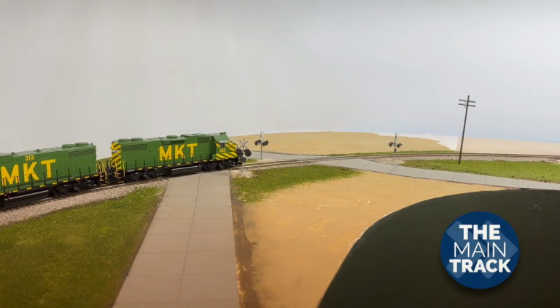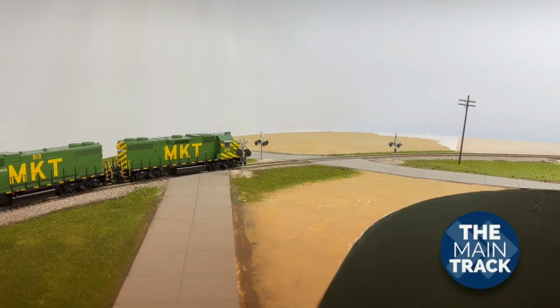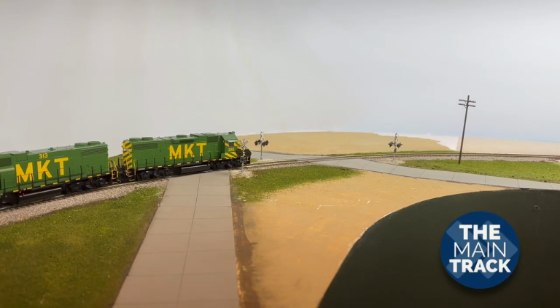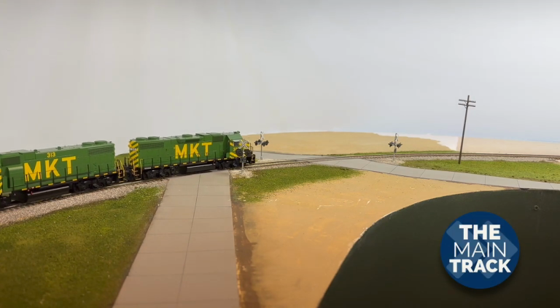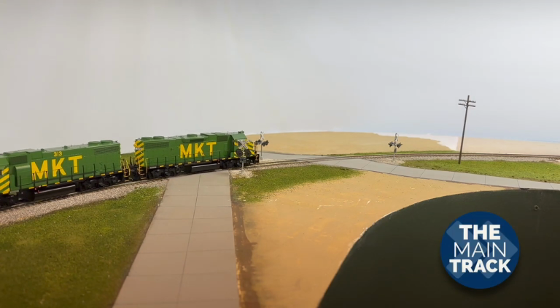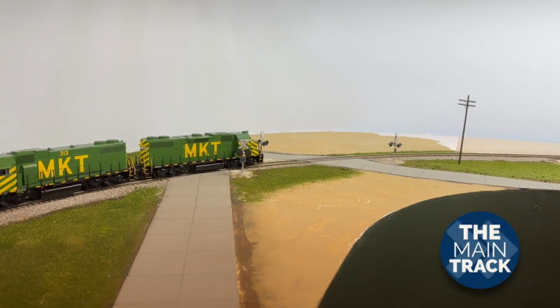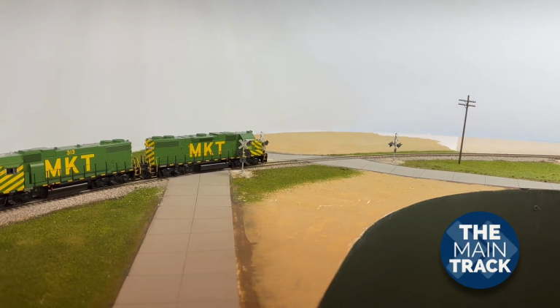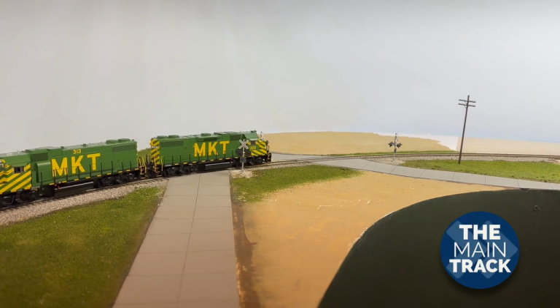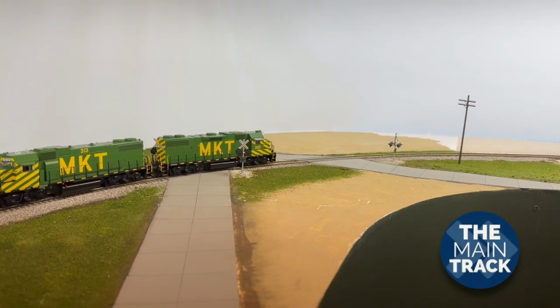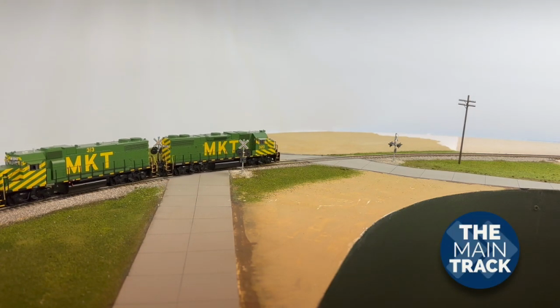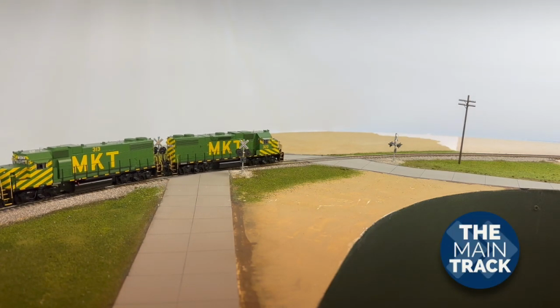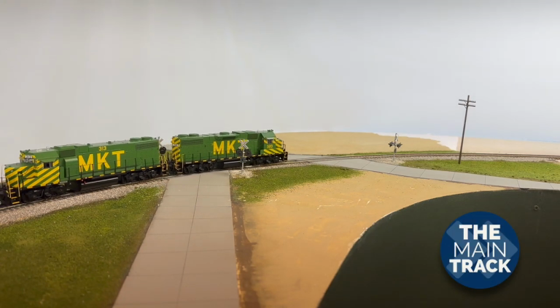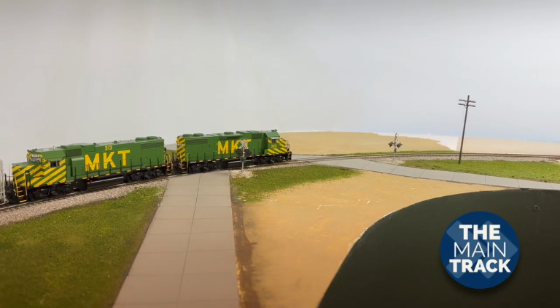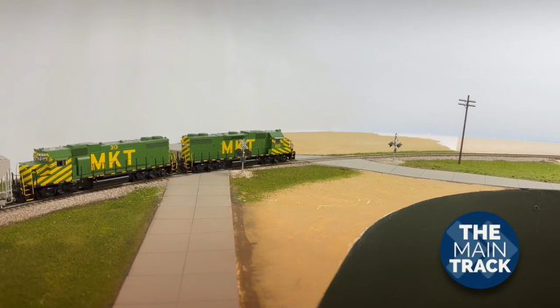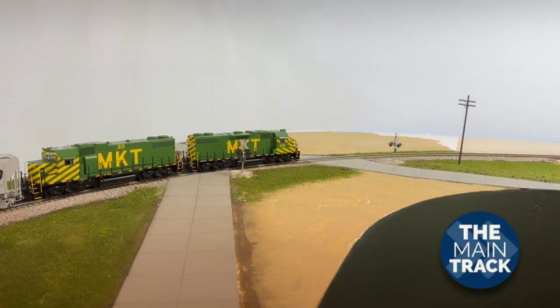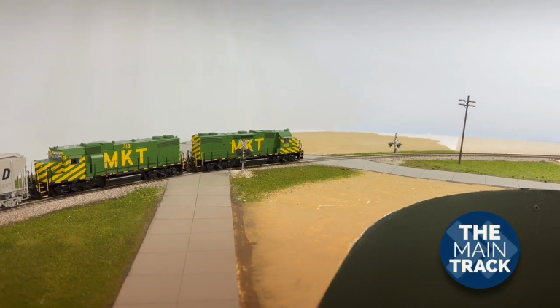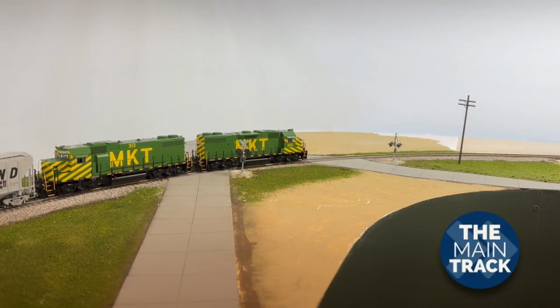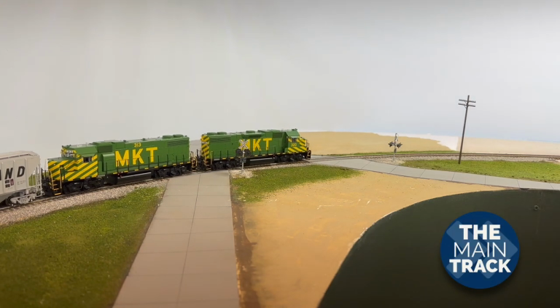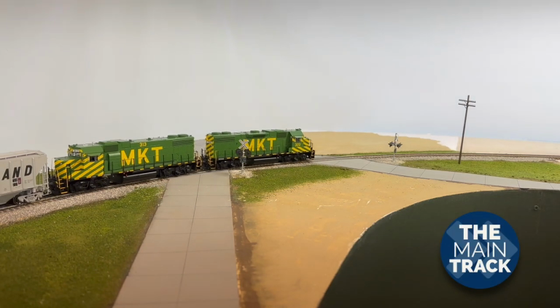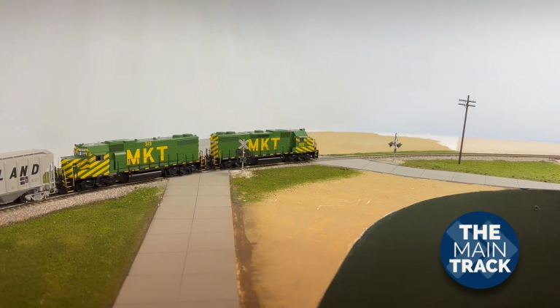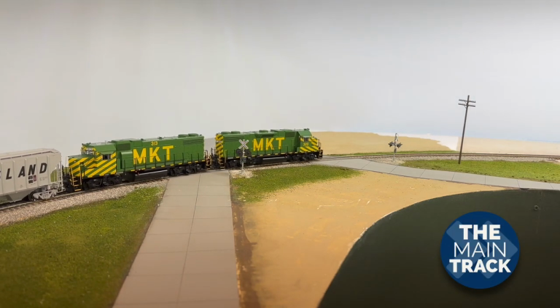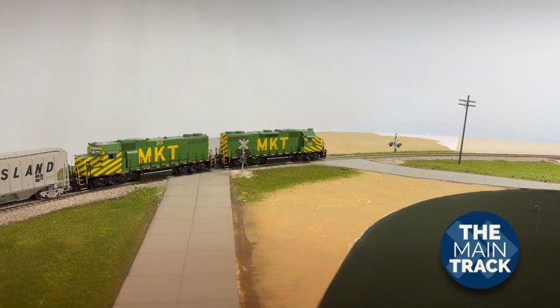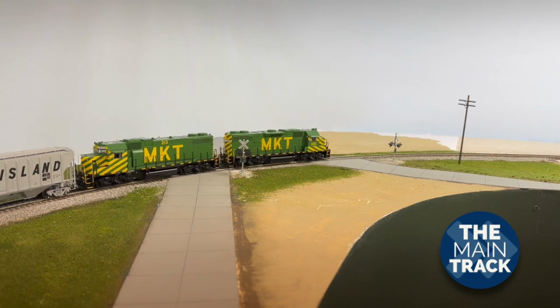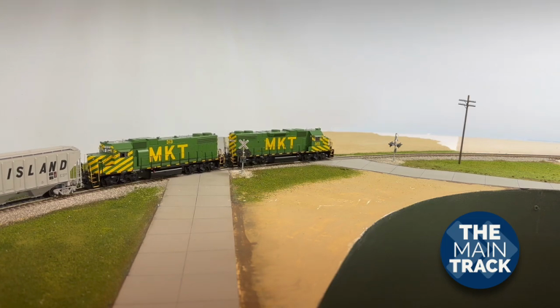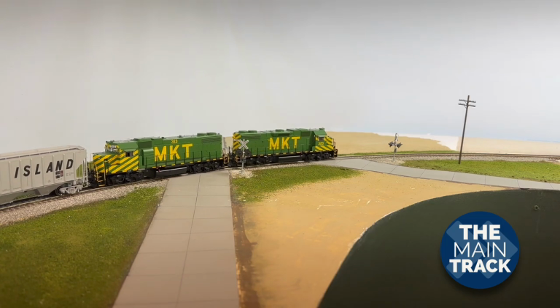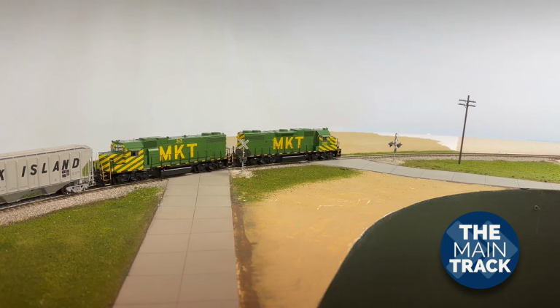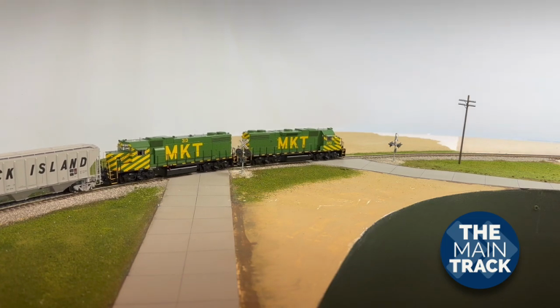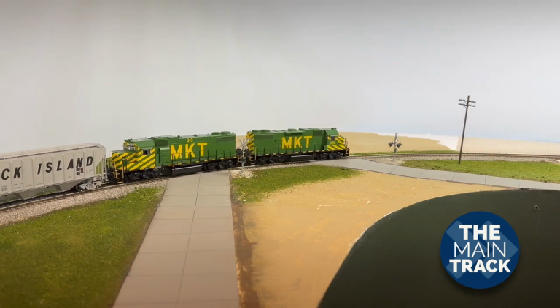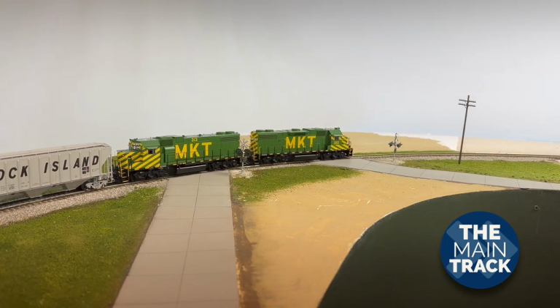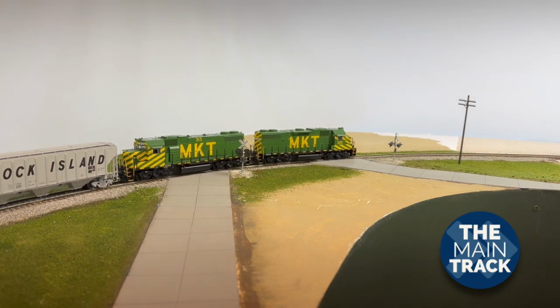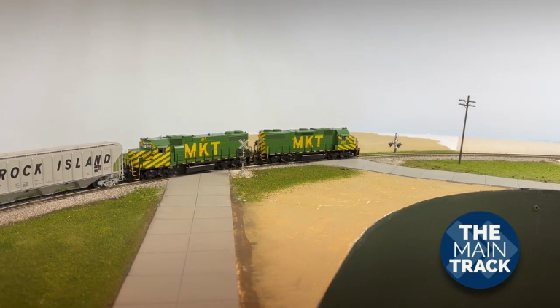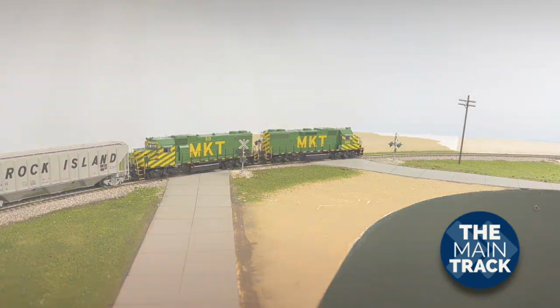$5 green crossing signals — too good to be true? Well, check it out right now on the main track.